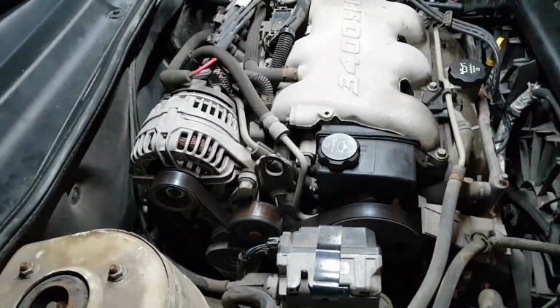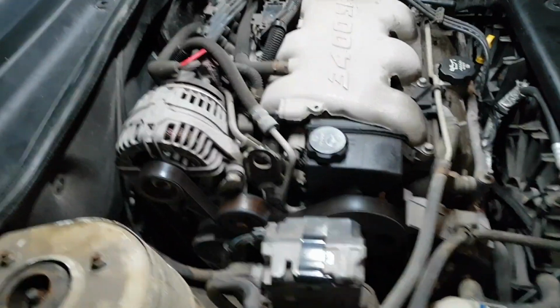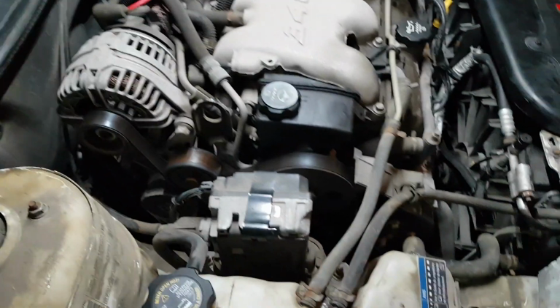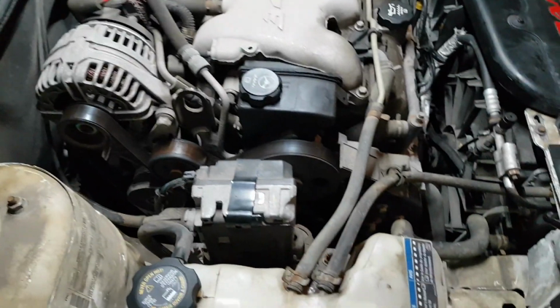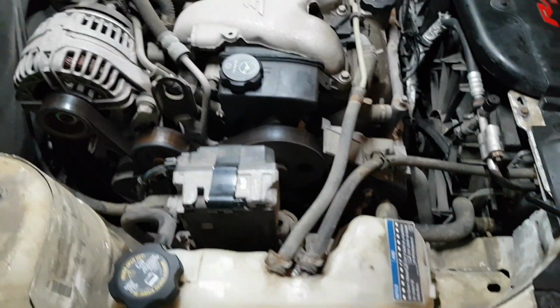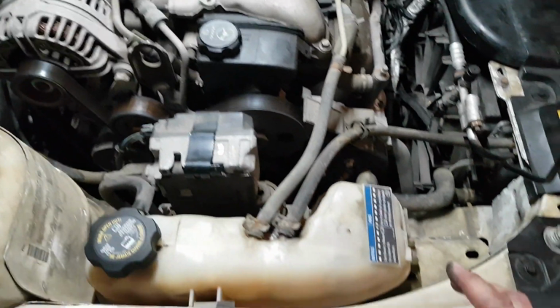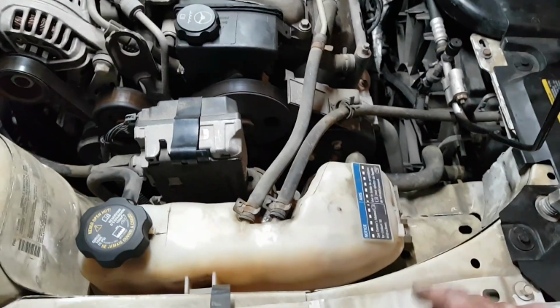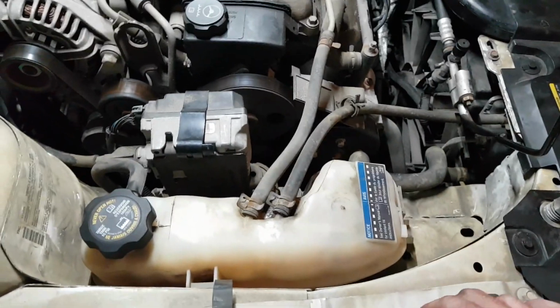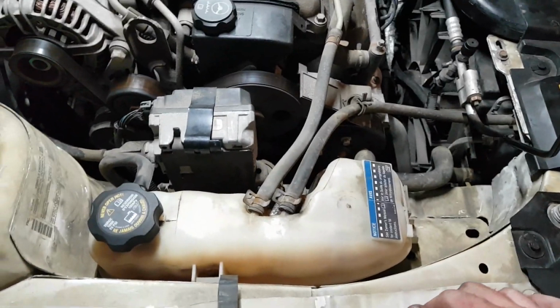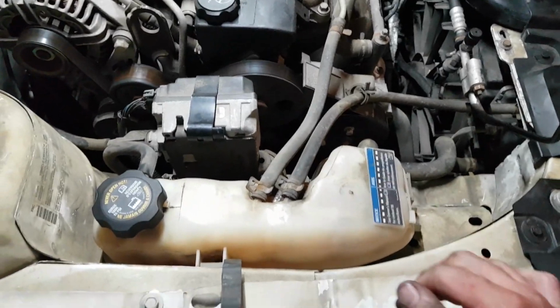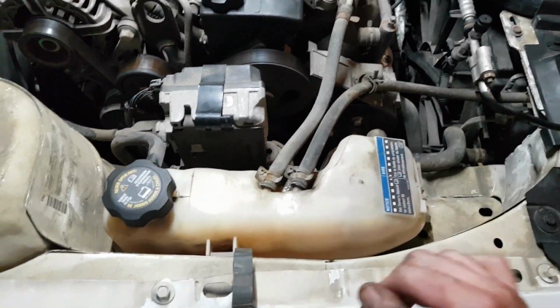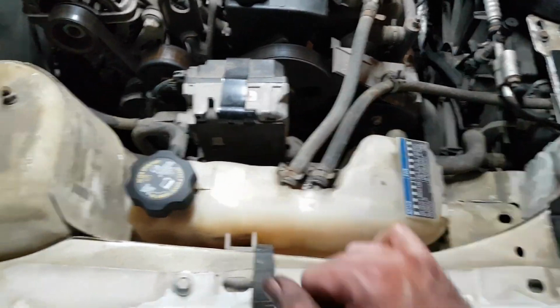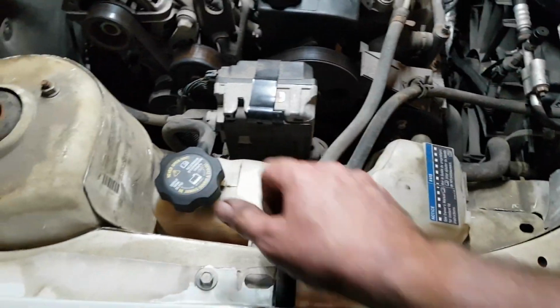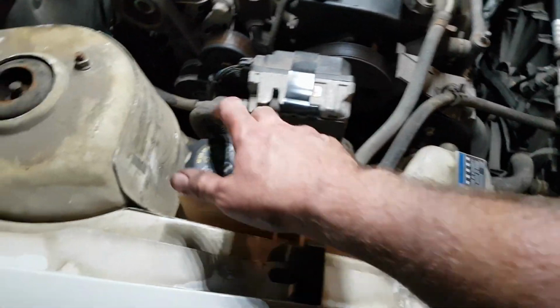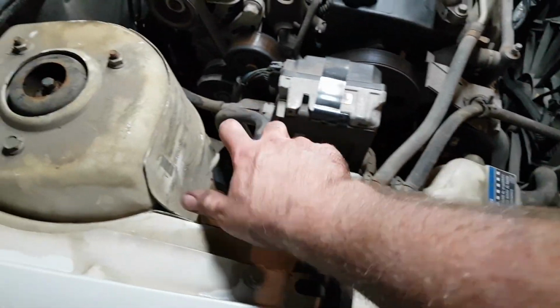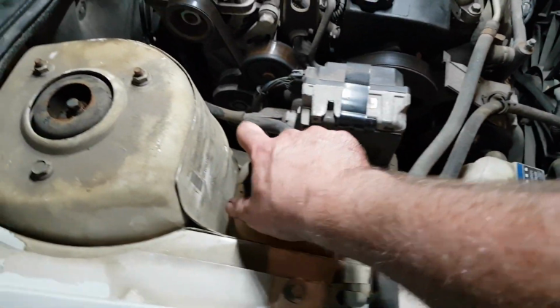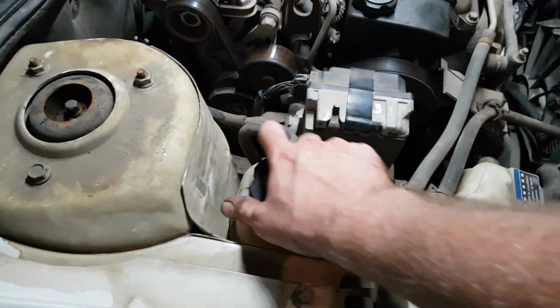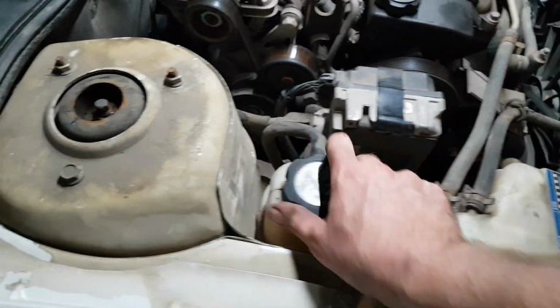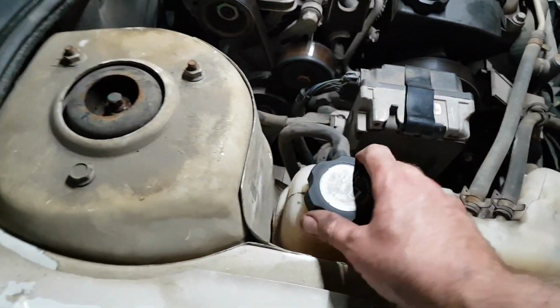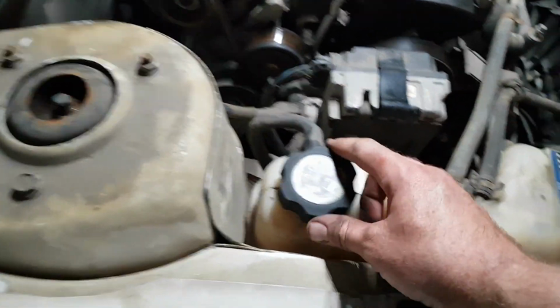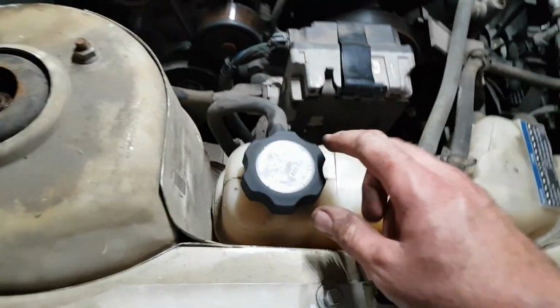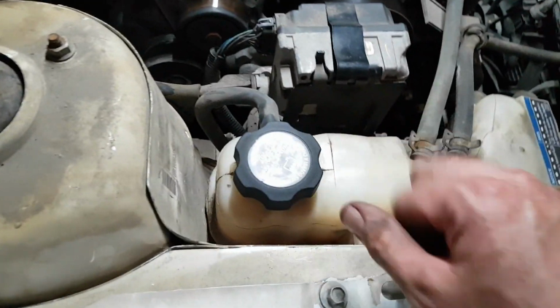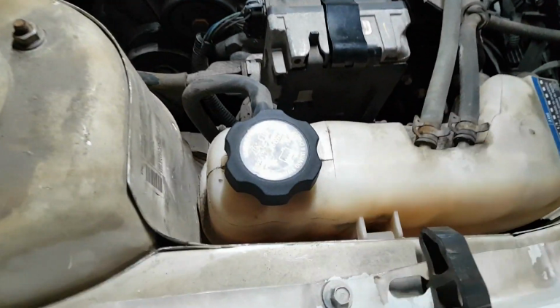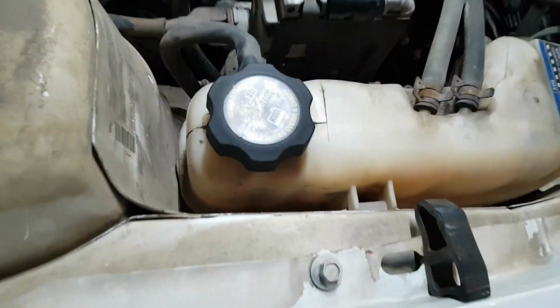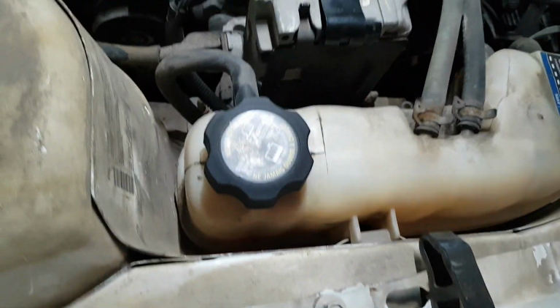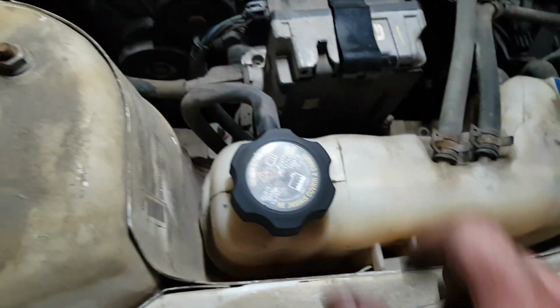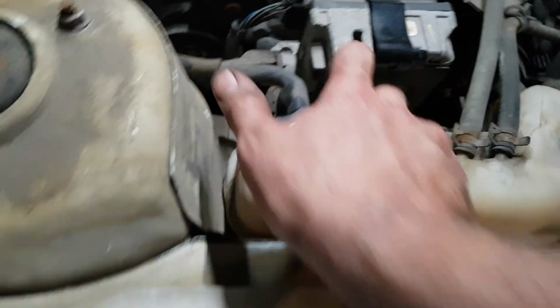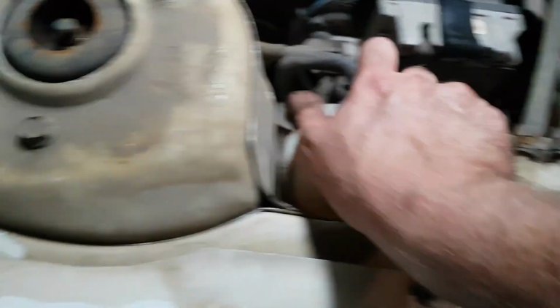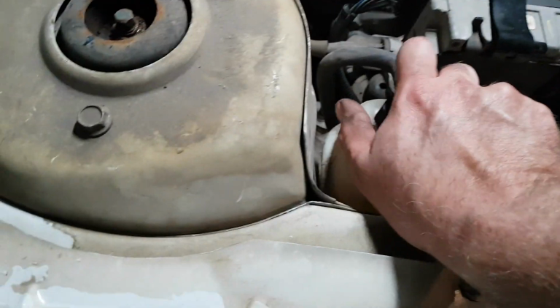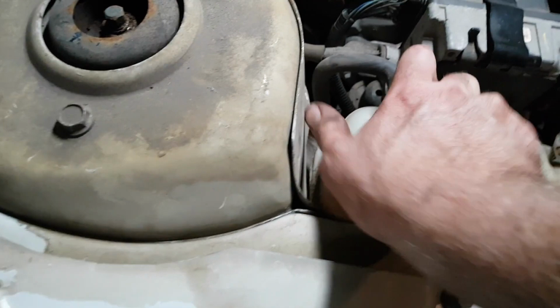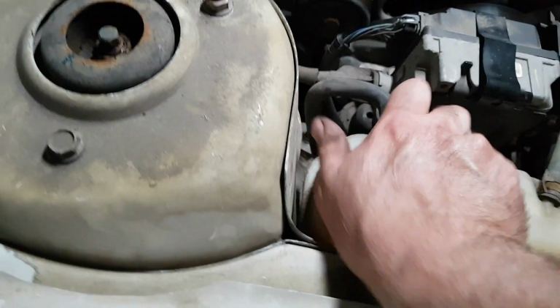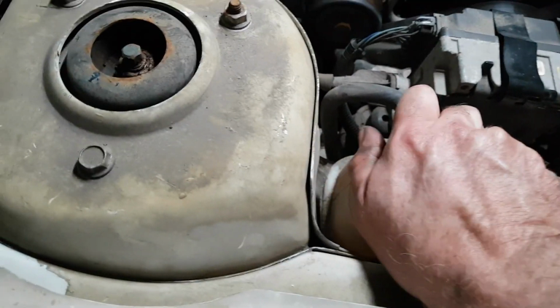It's all back together now. Next thing to do is to top up the coolant and then we will bleed the system. It looks like I'm going to need a new cap on here.